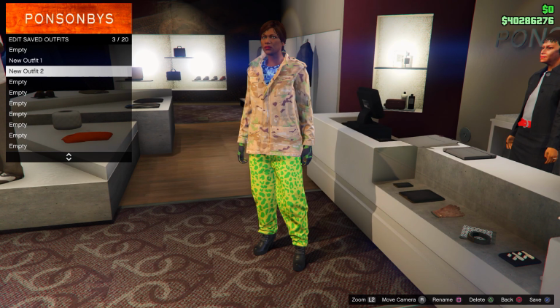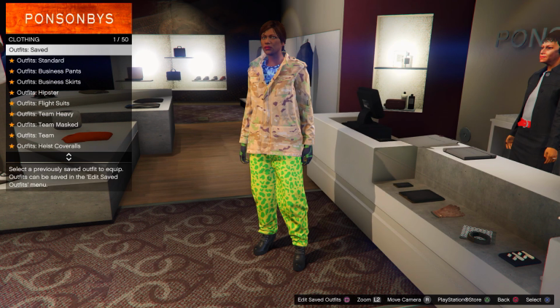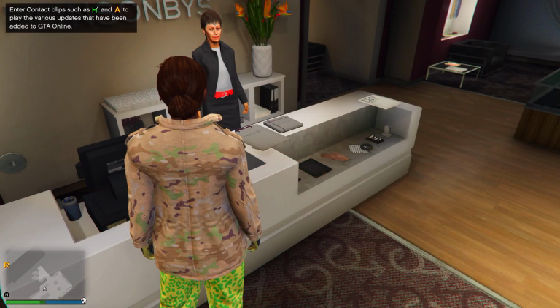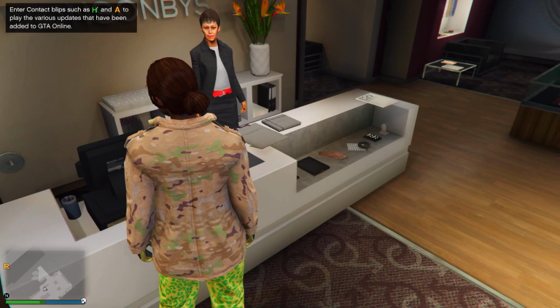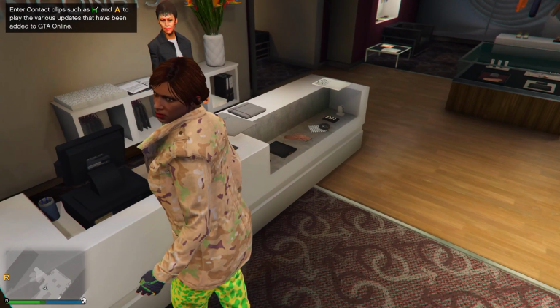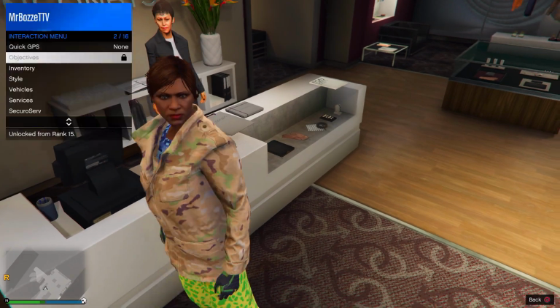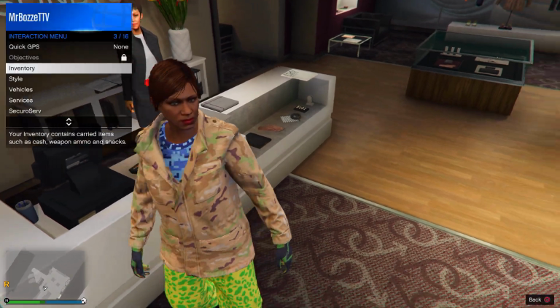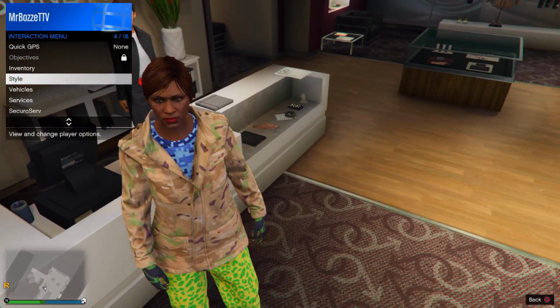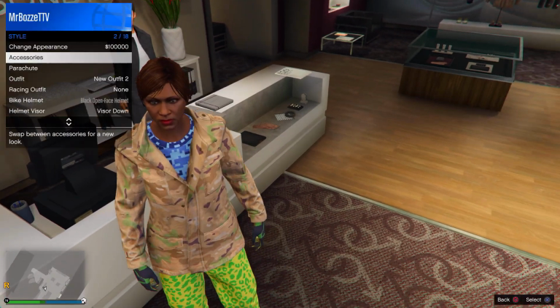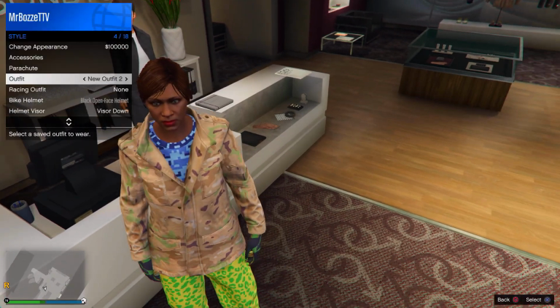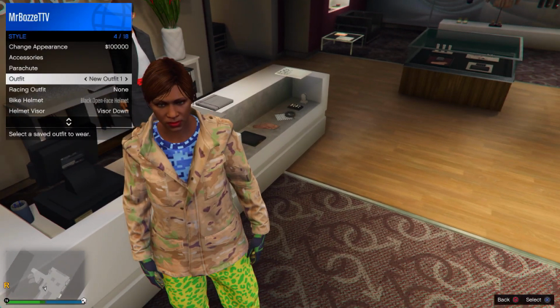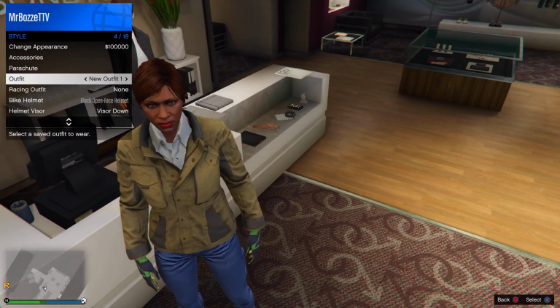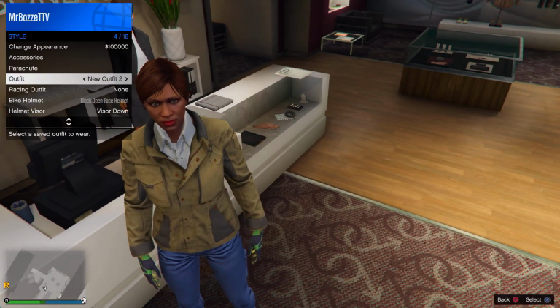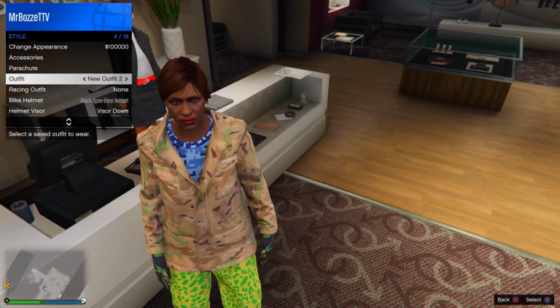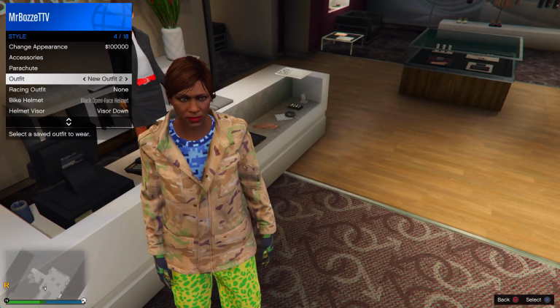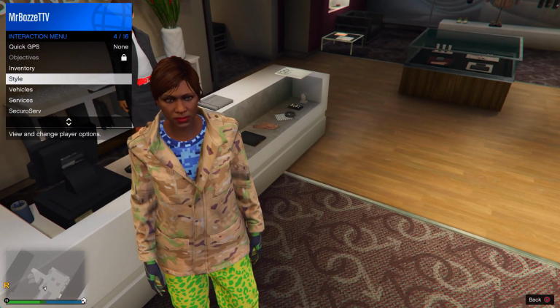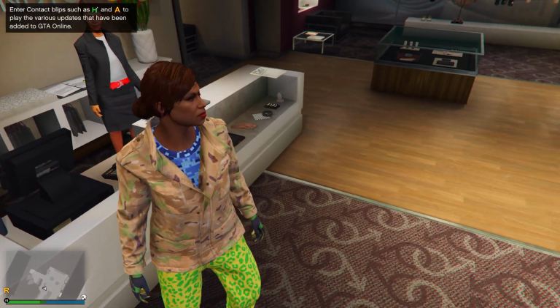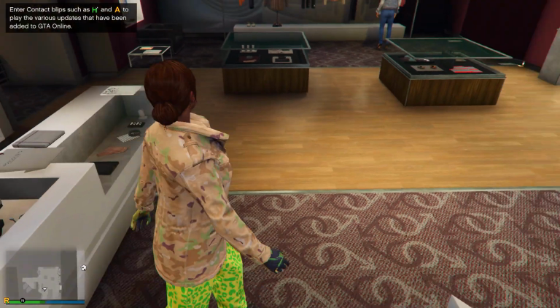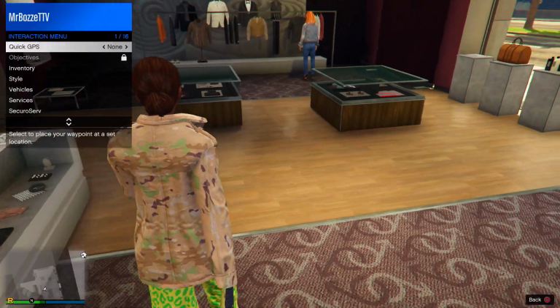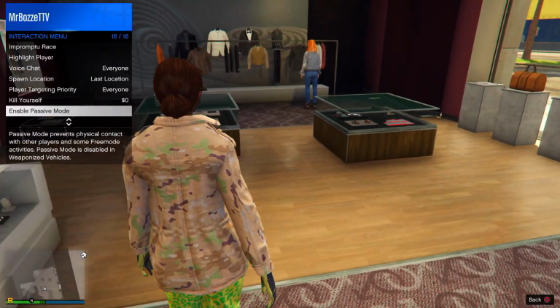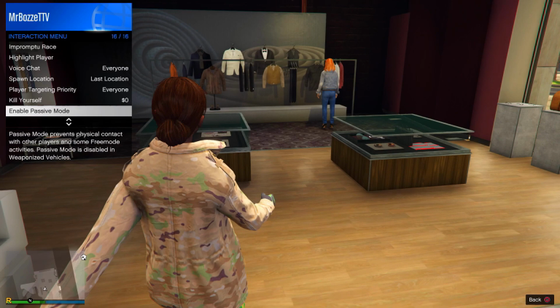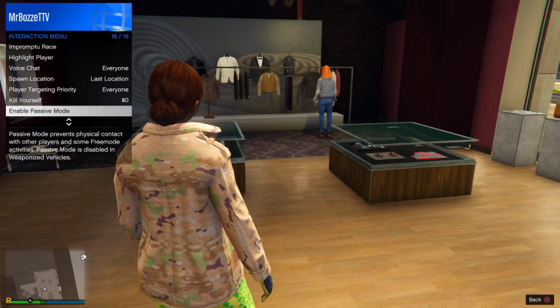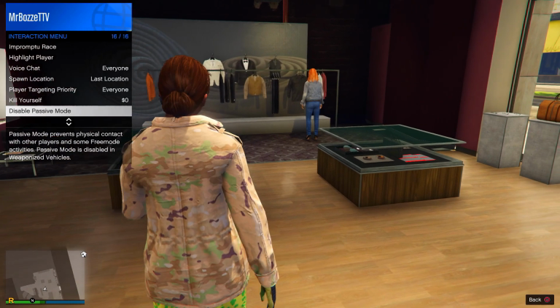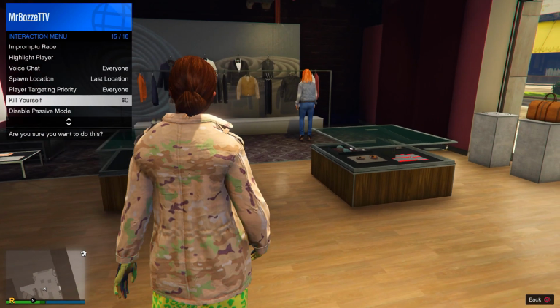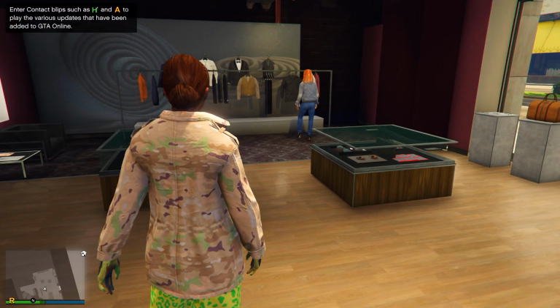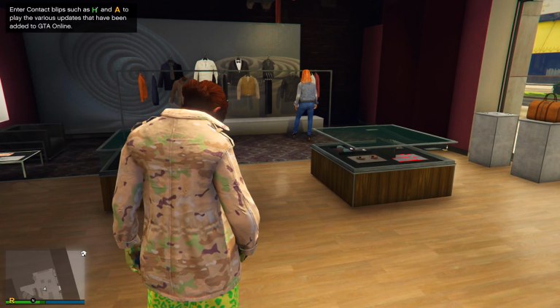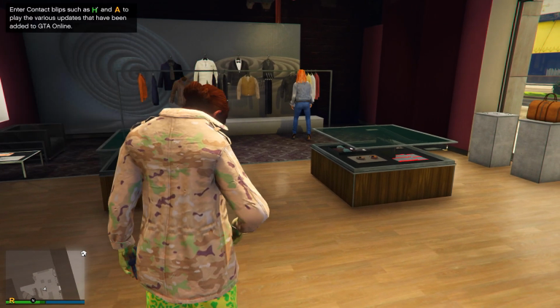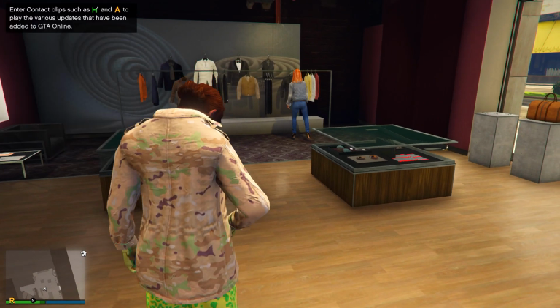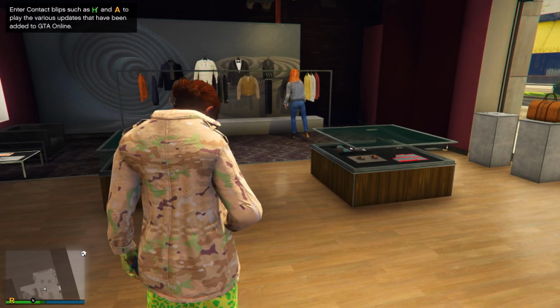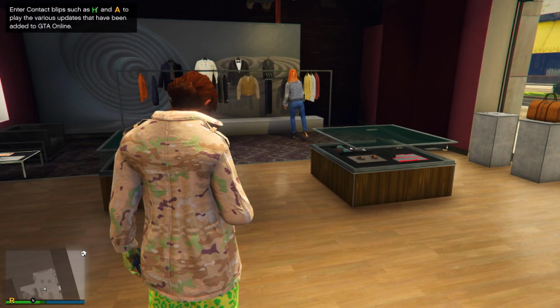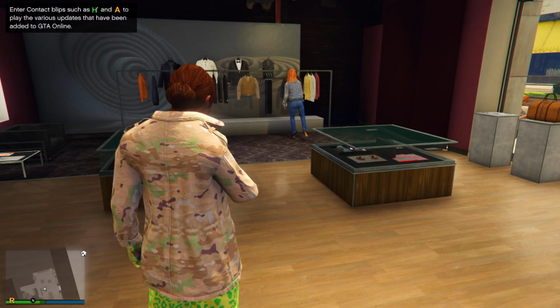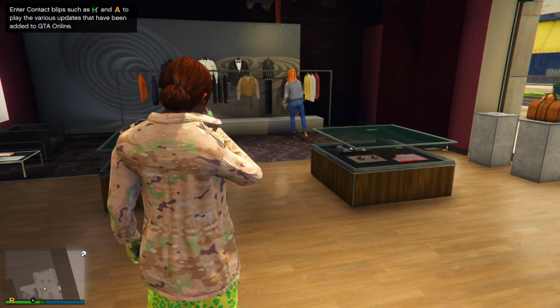Once you've got both outfits saved, open up the Interaction Menu and go ahead and take the Easy Way Out.